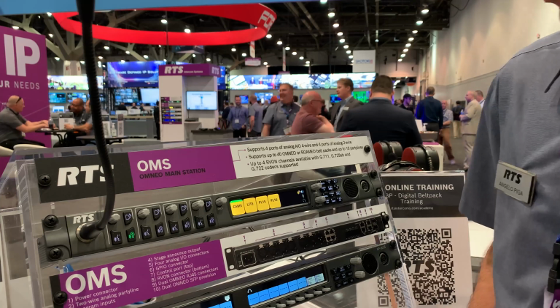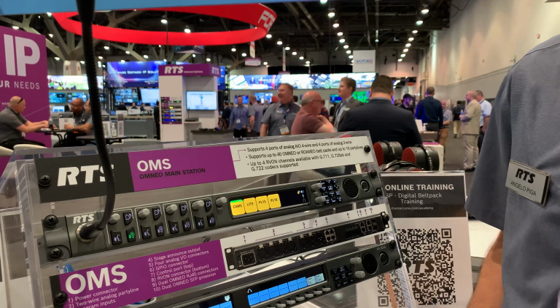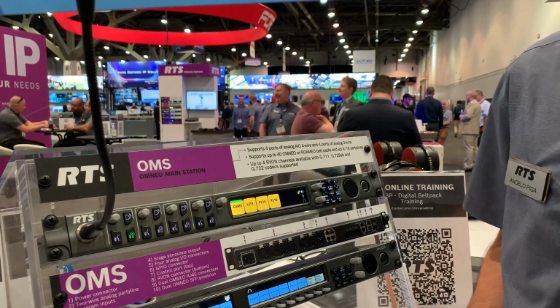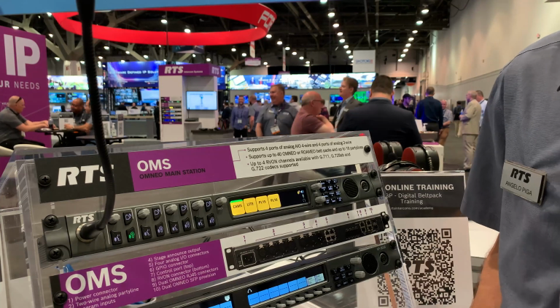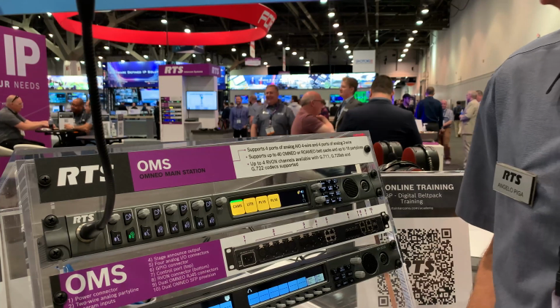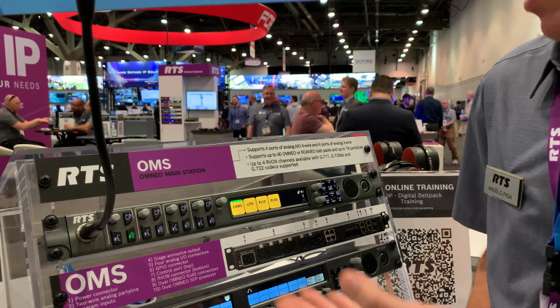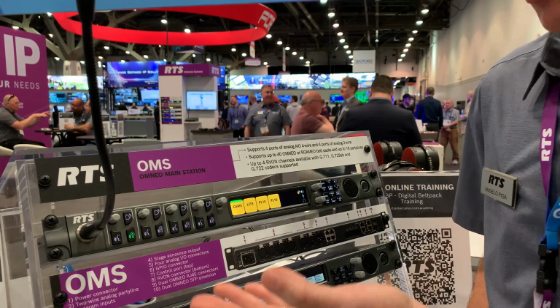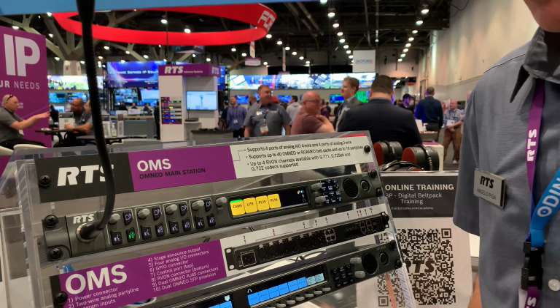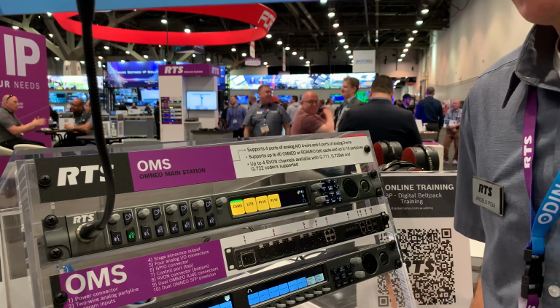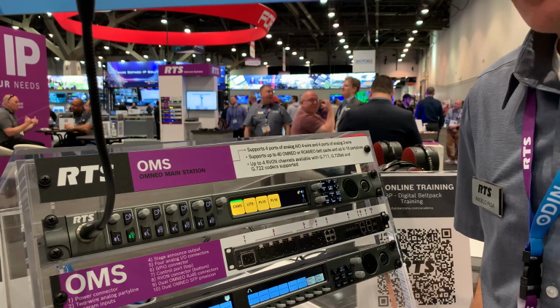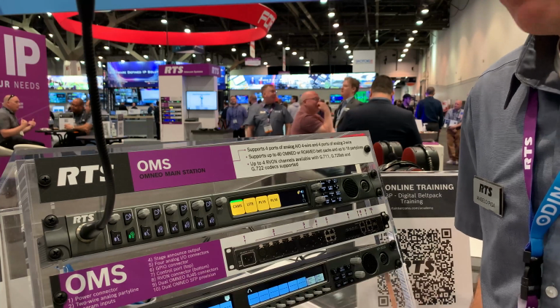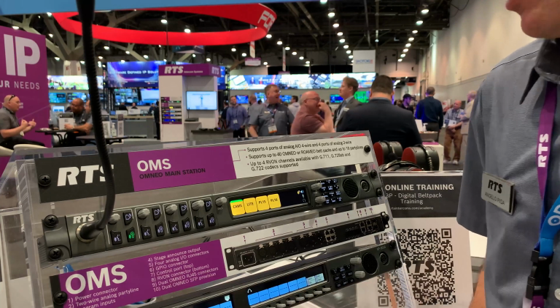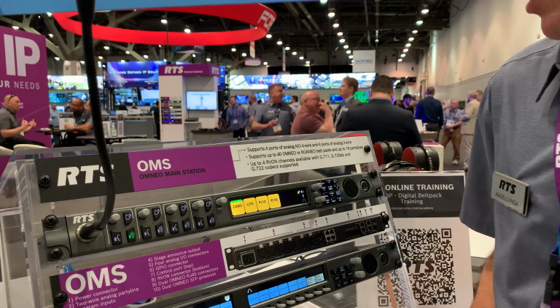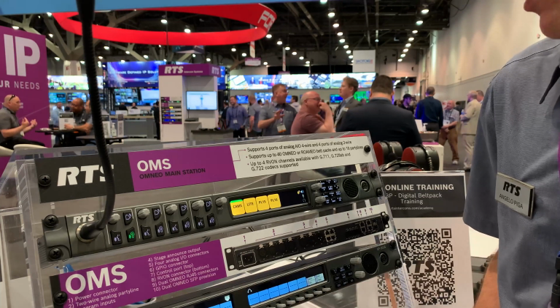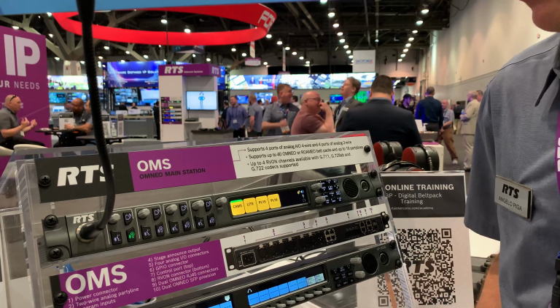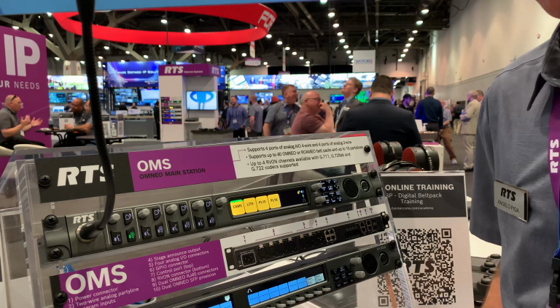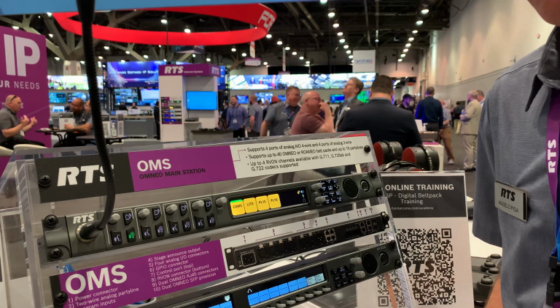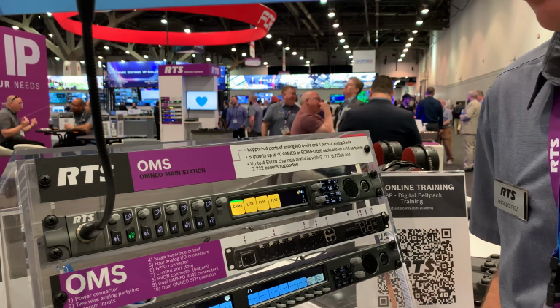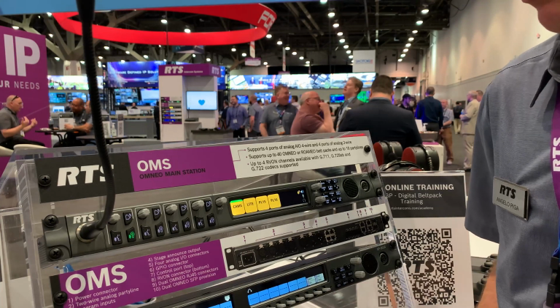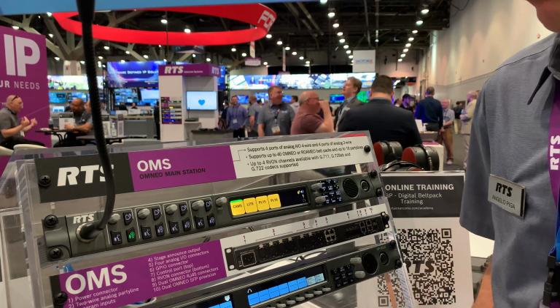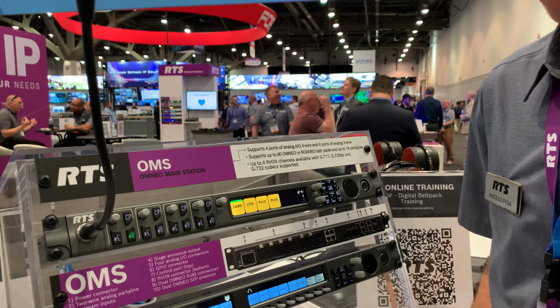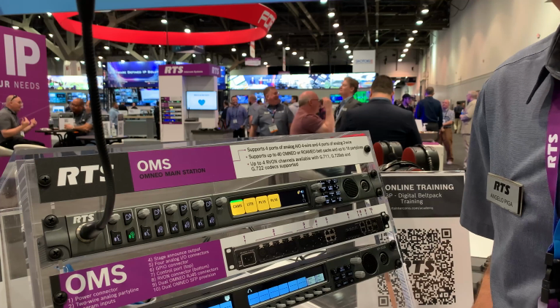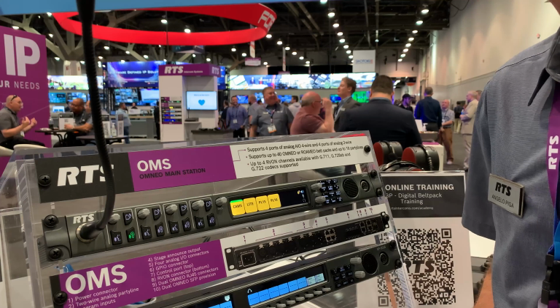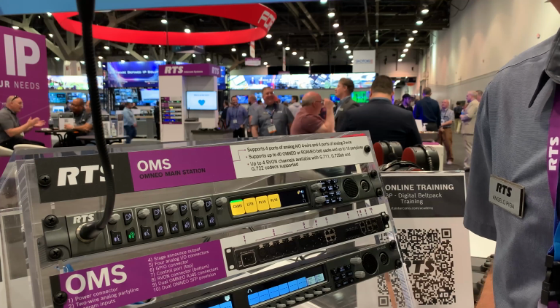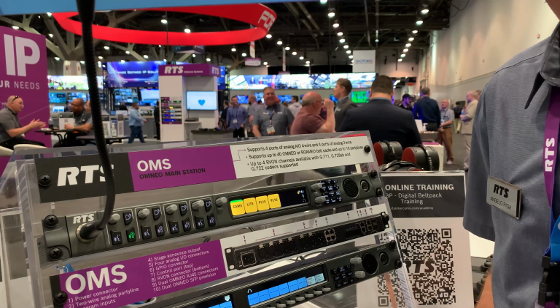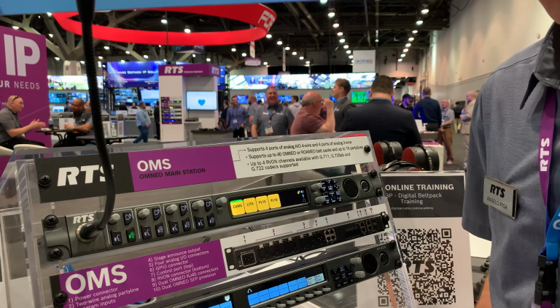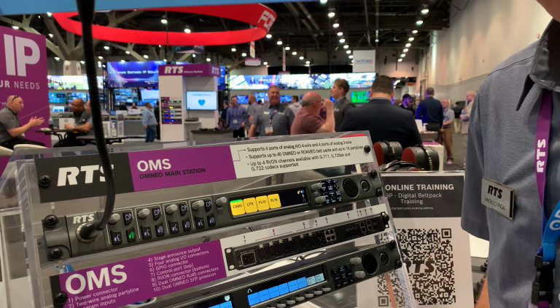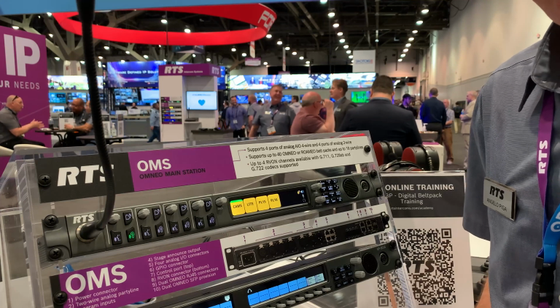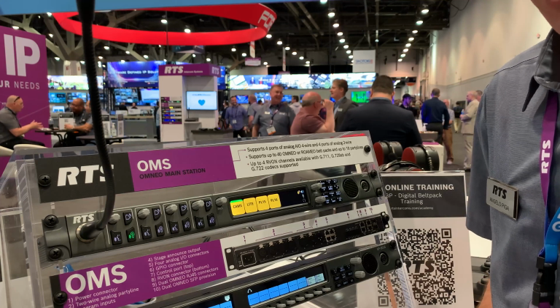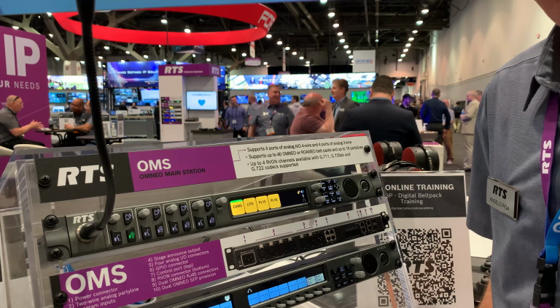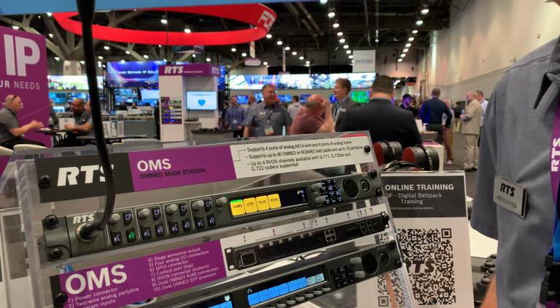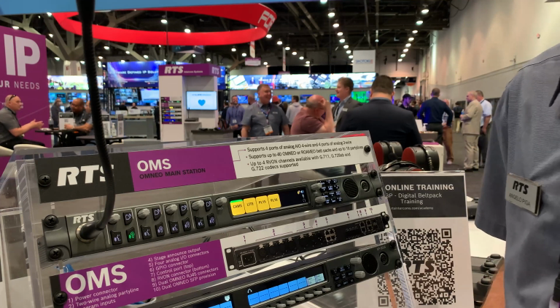This is OMS making its NAB debut for RTS Intercoms. Thank you.